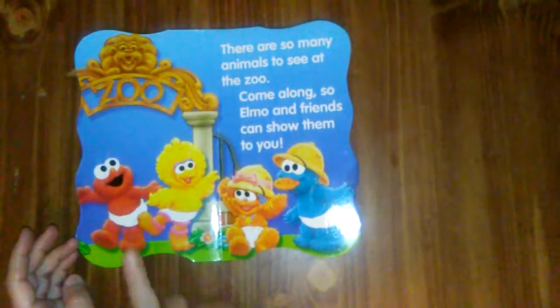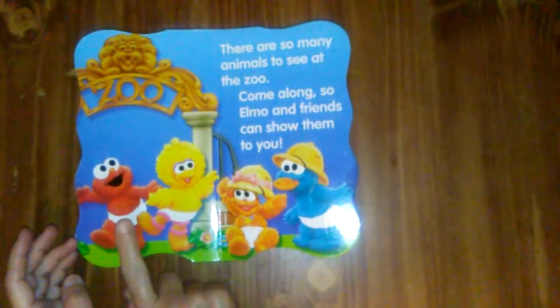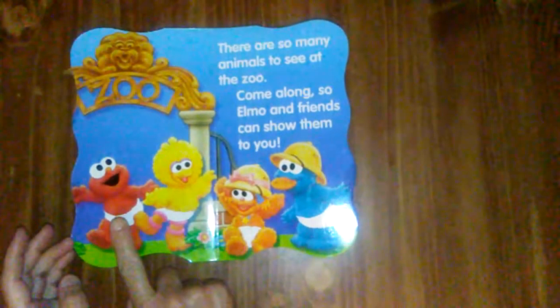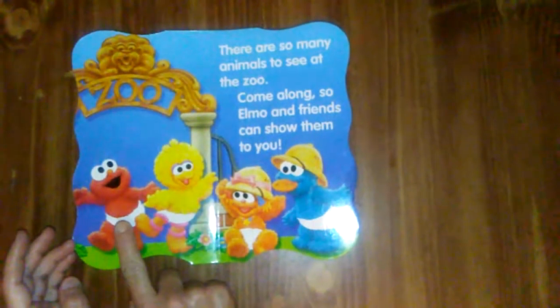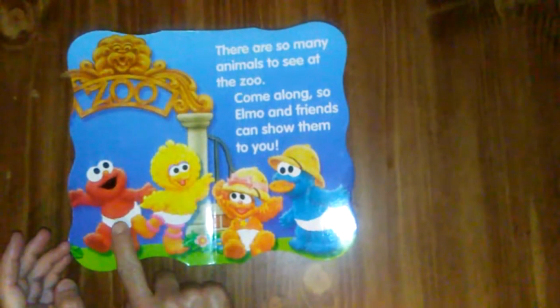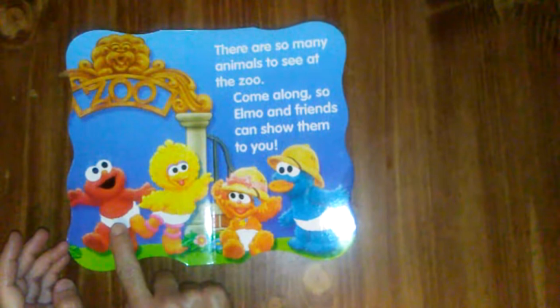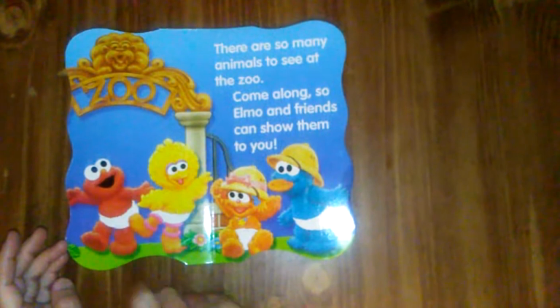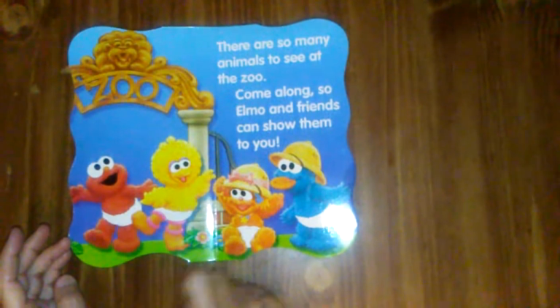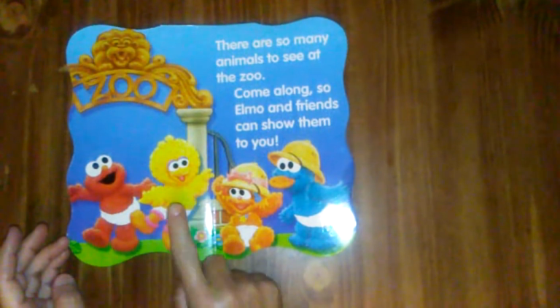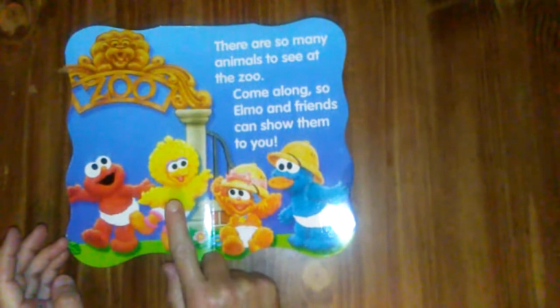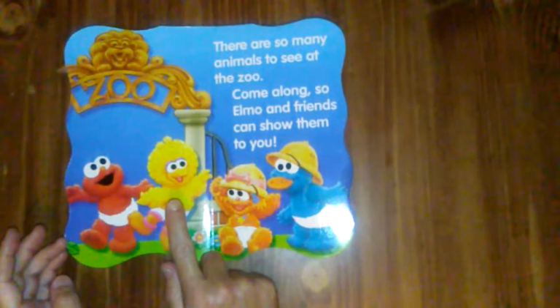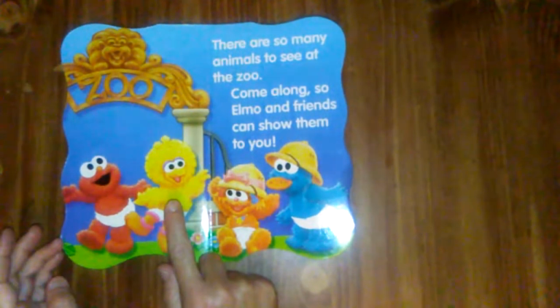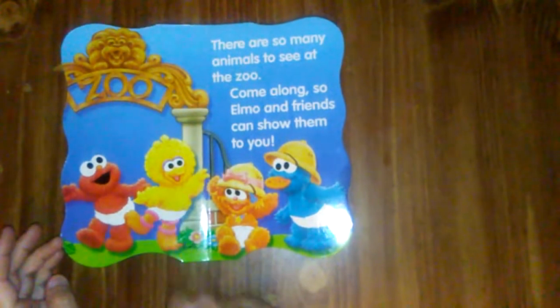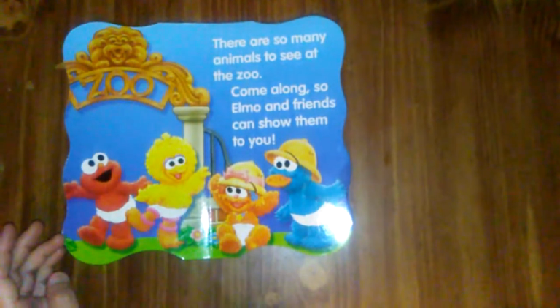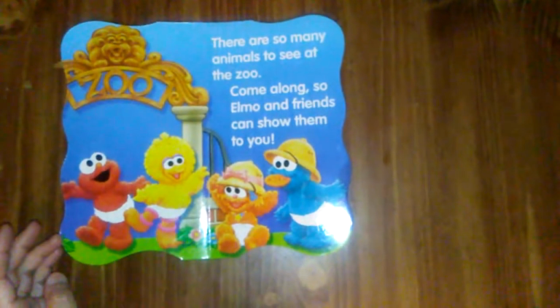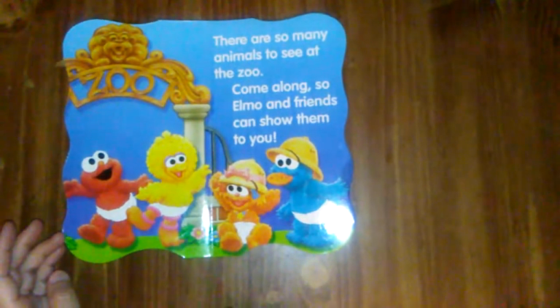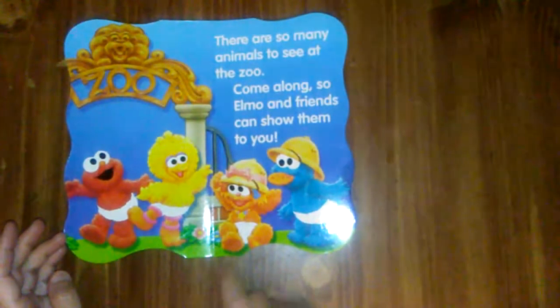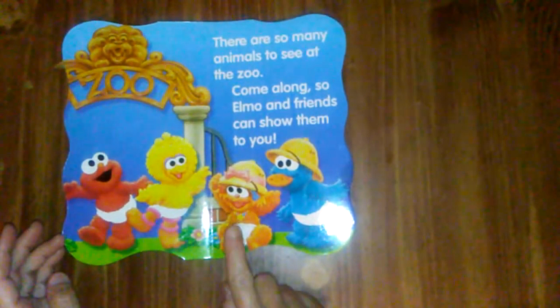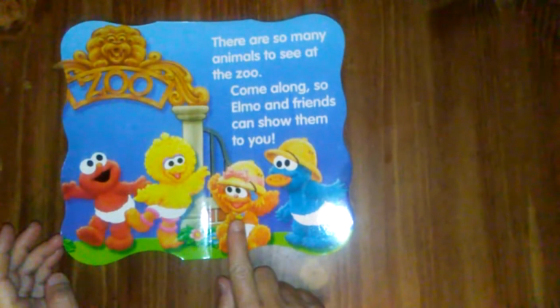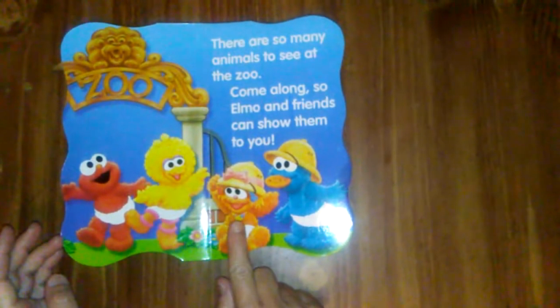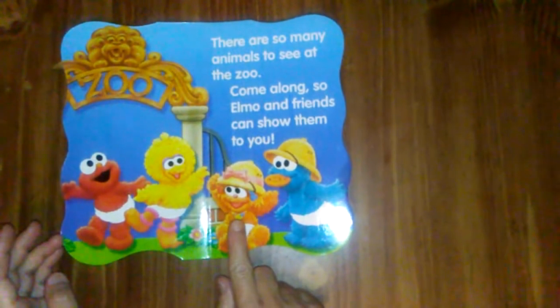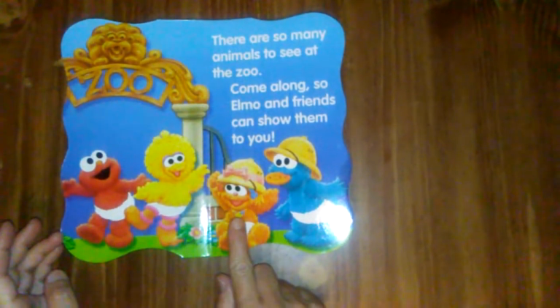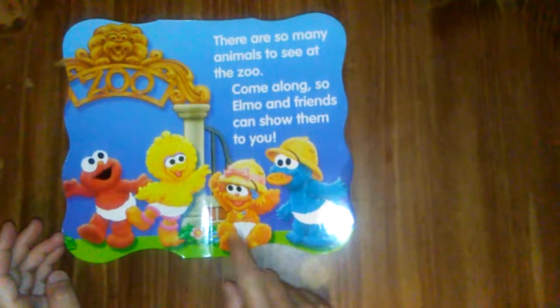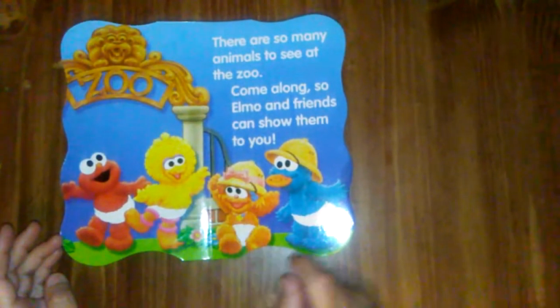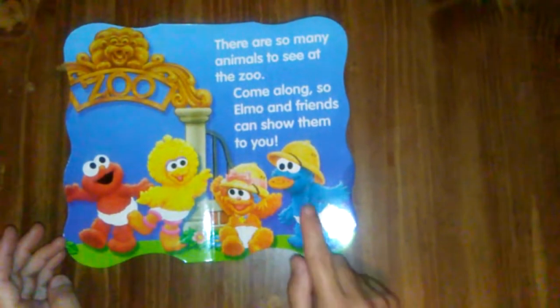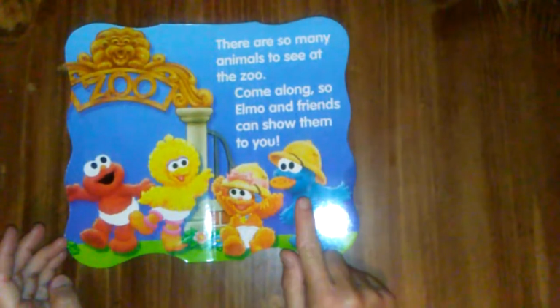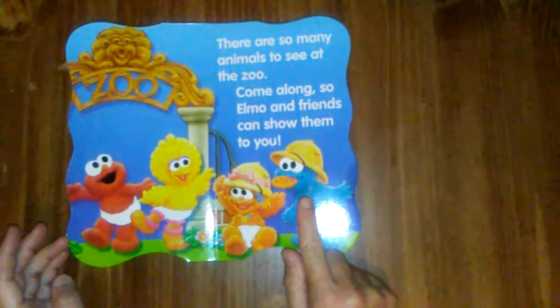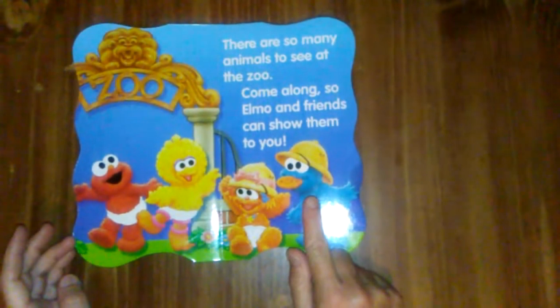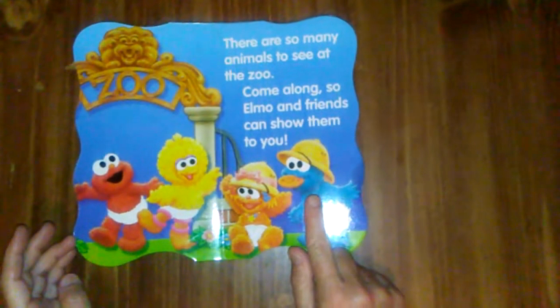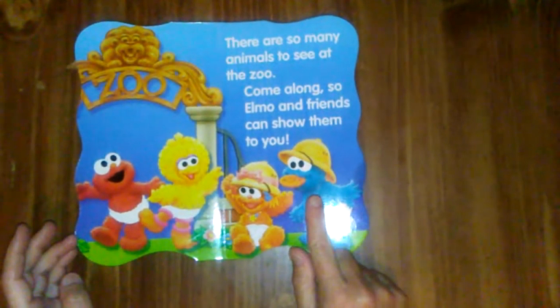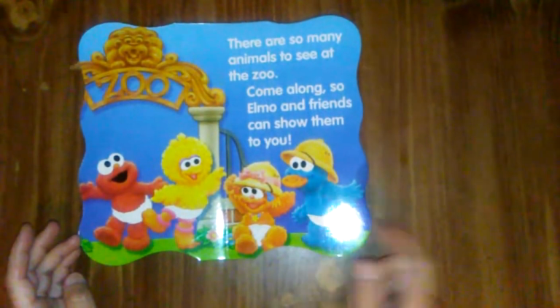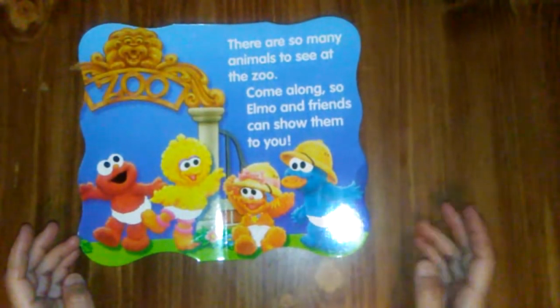There's Elmo, and Big Bird, and Zoe, and Cookie Monster.